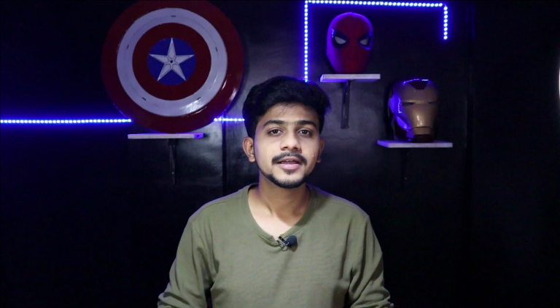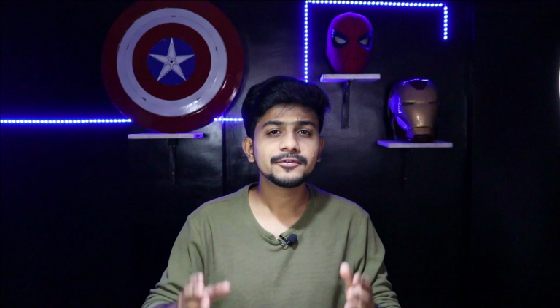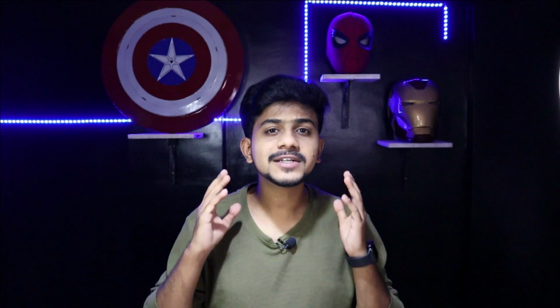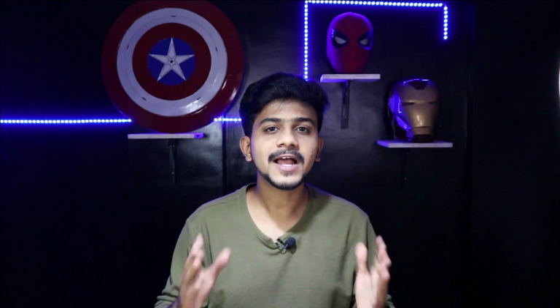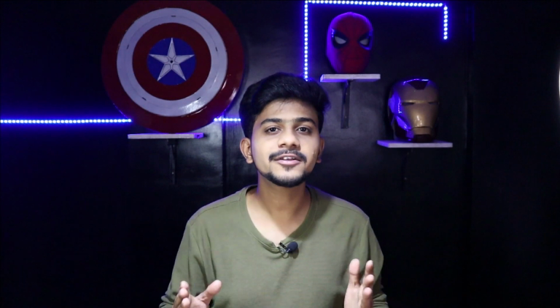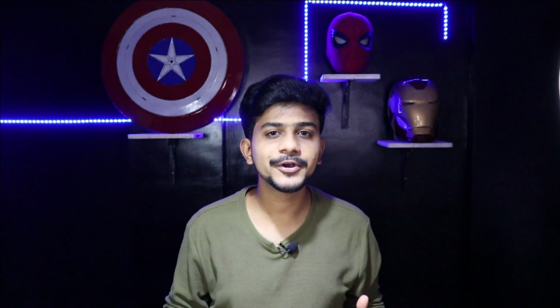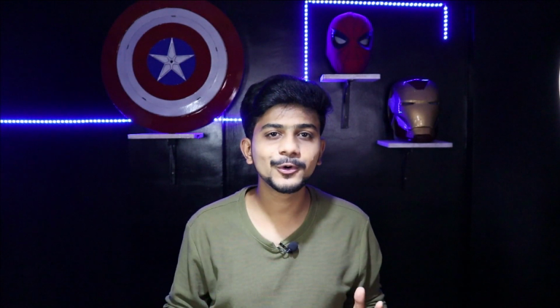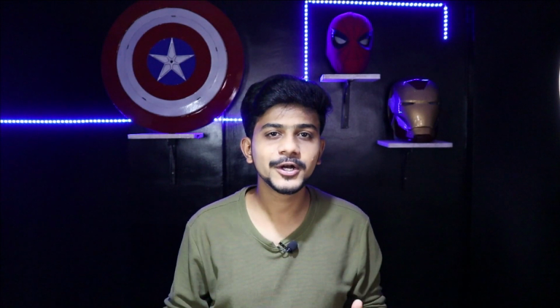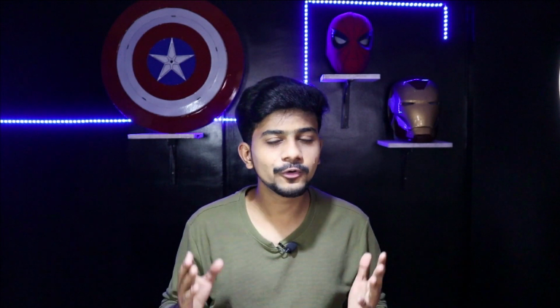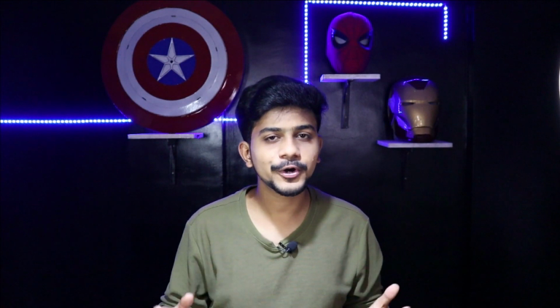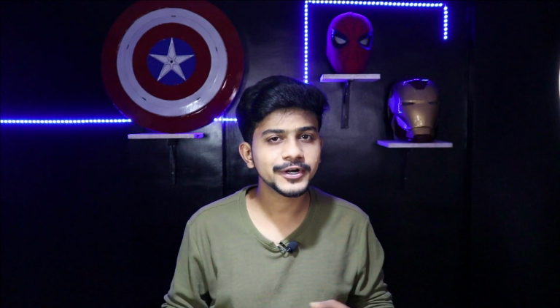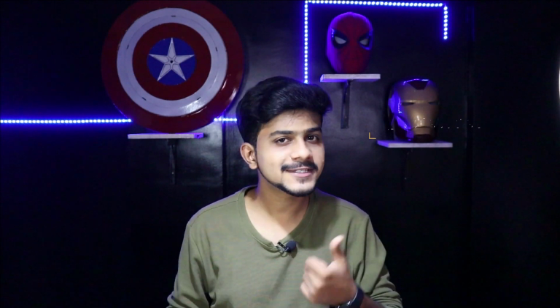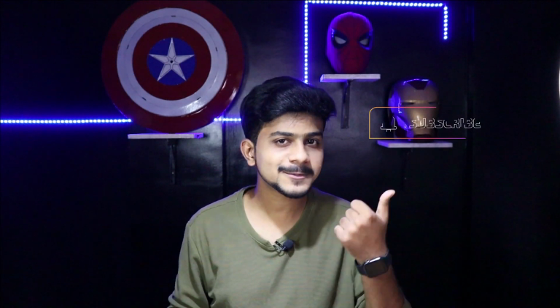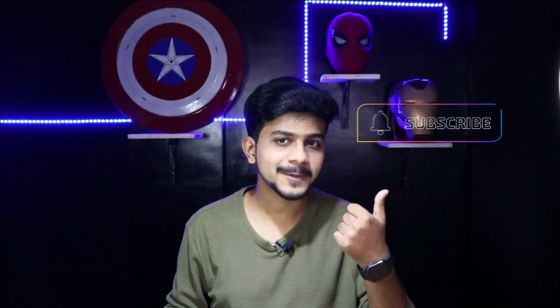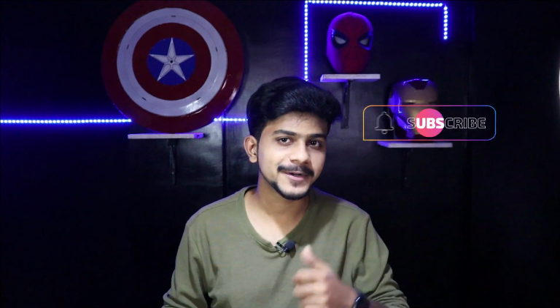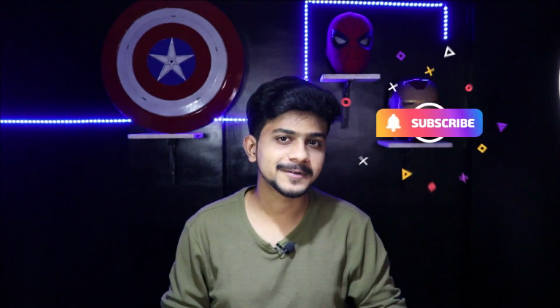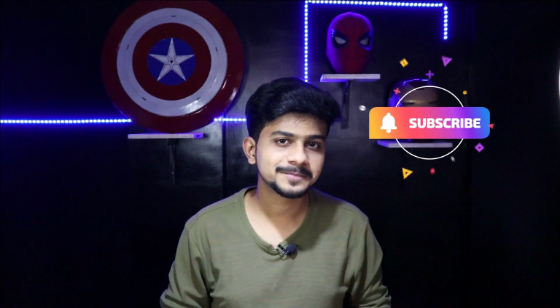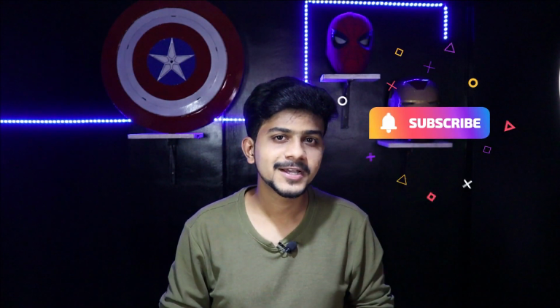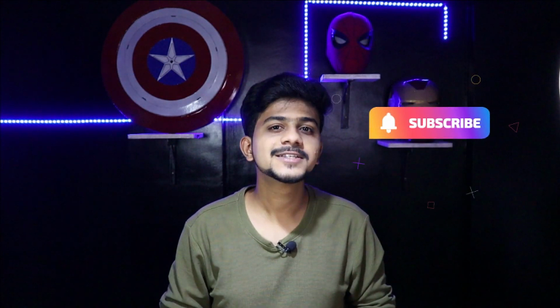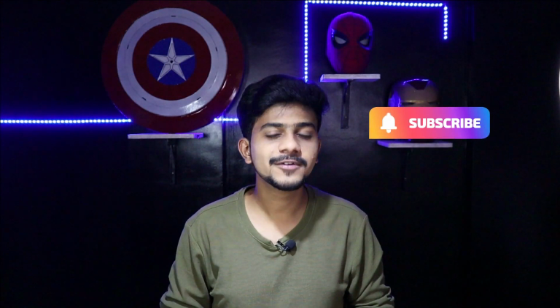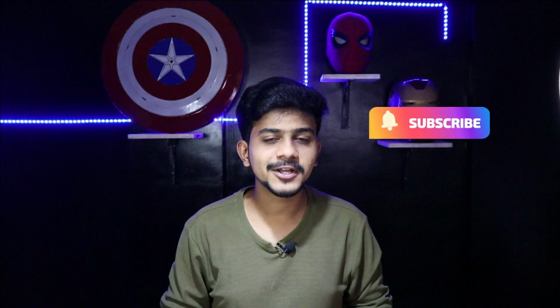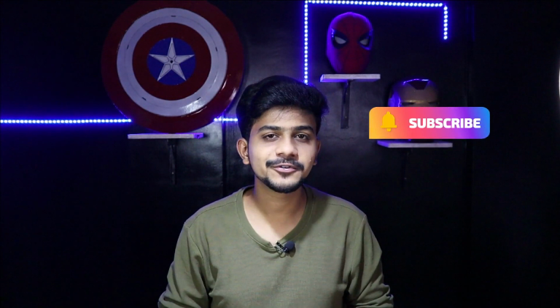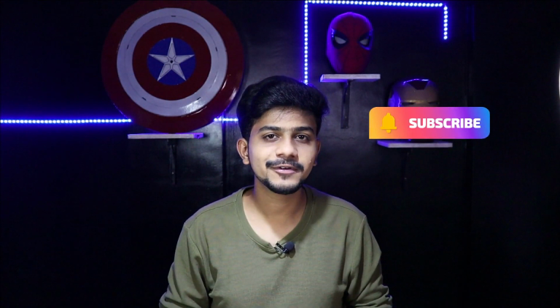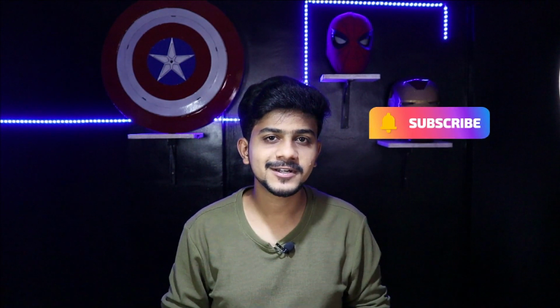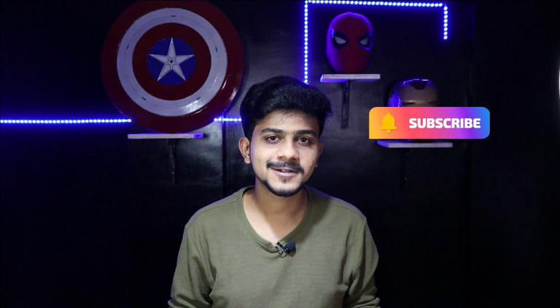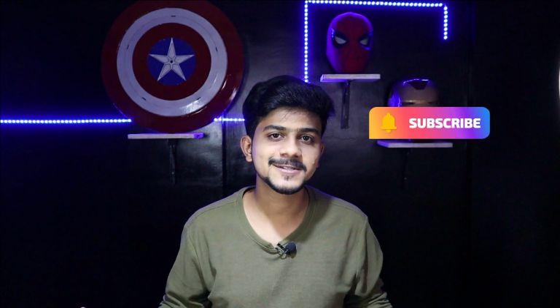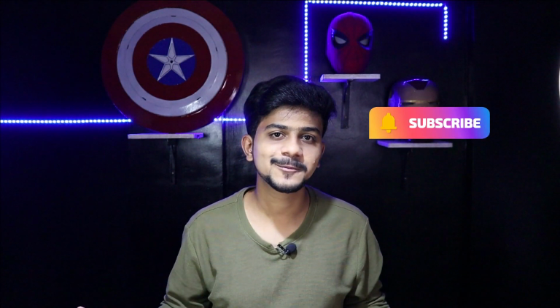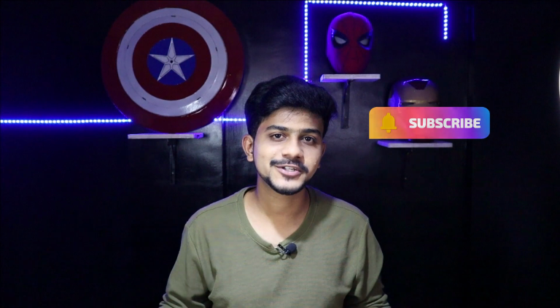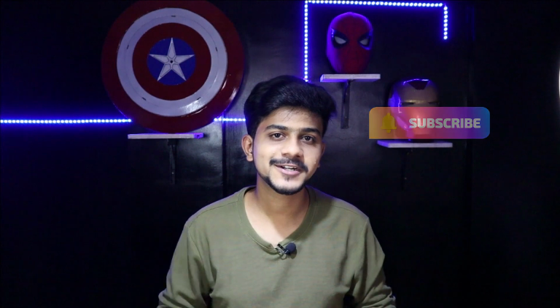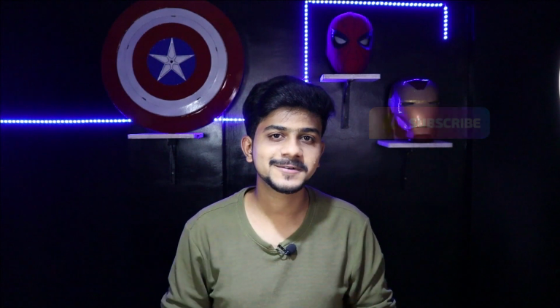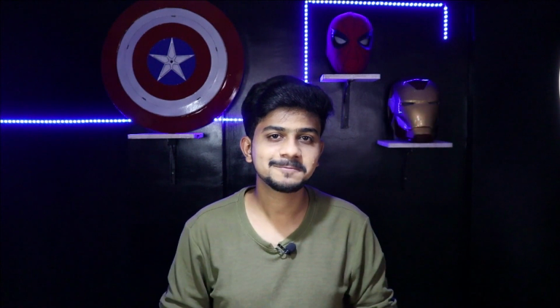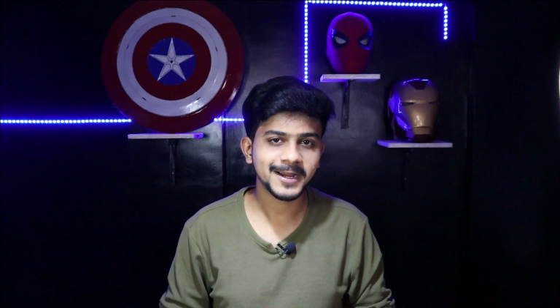If you guys liked the video, then don't forget to hit the subscribe button. See you in the next video with another amazing project. Bye.